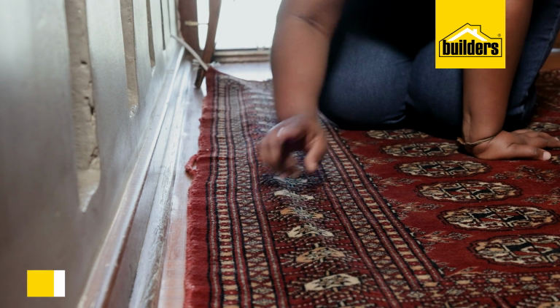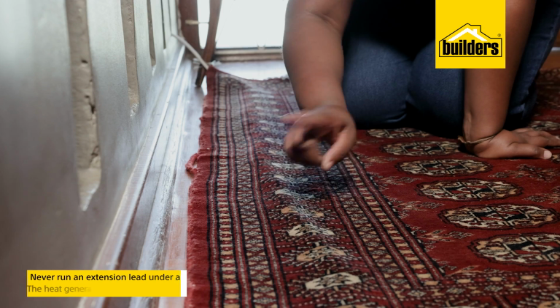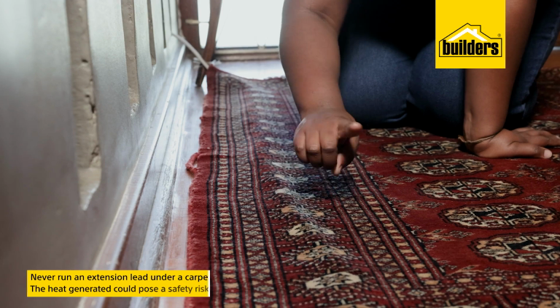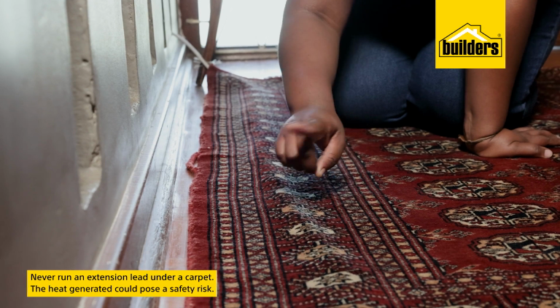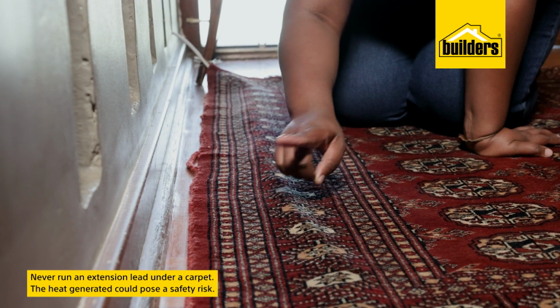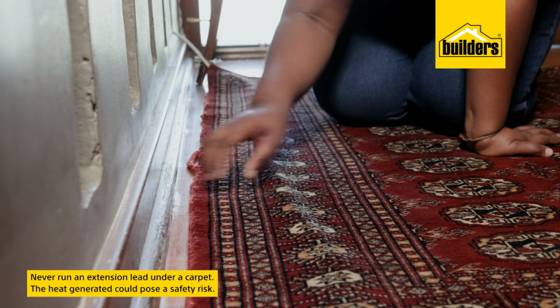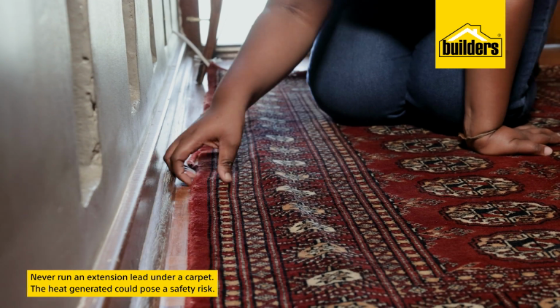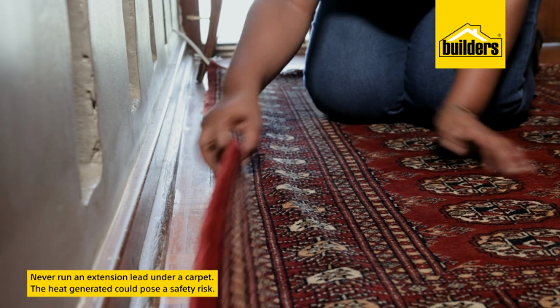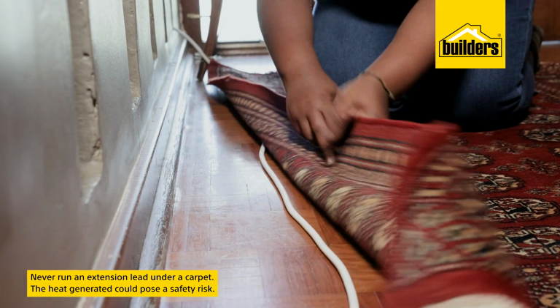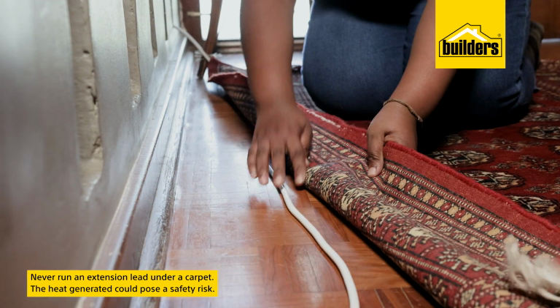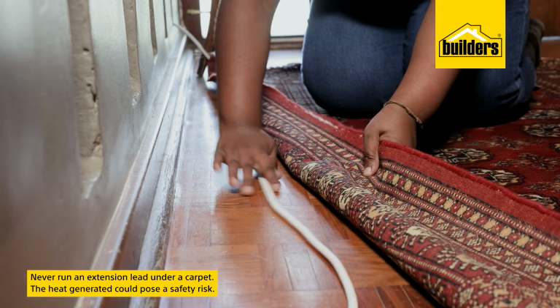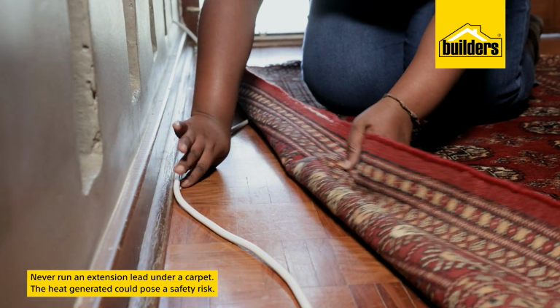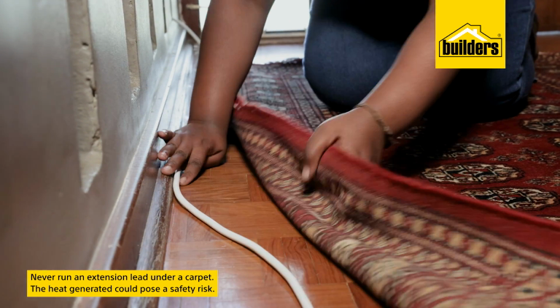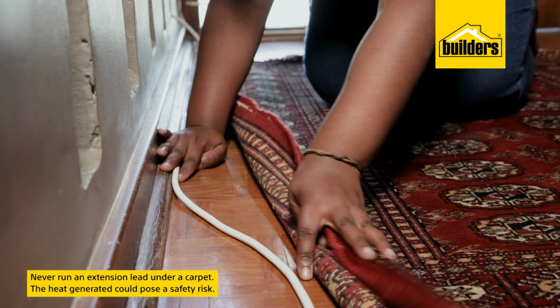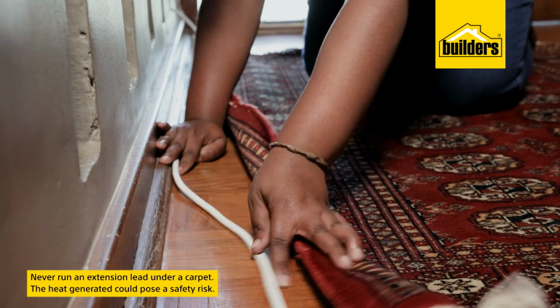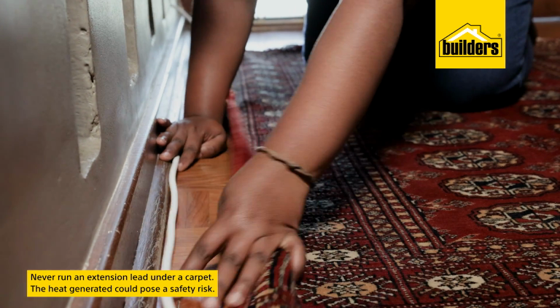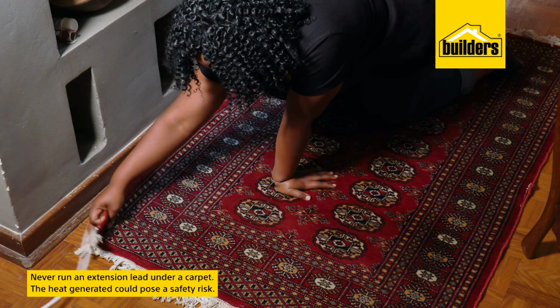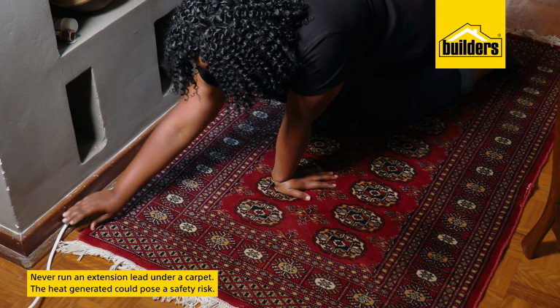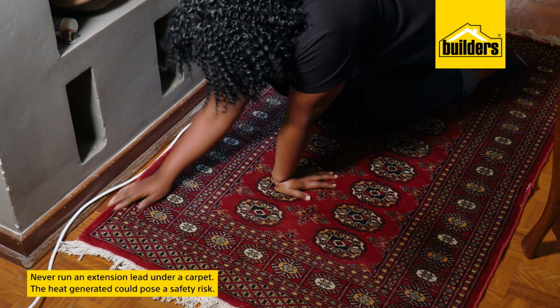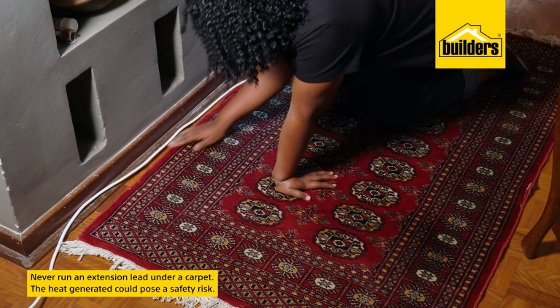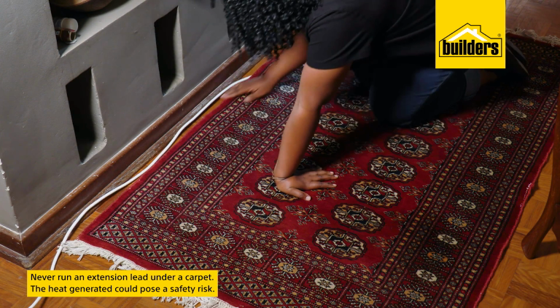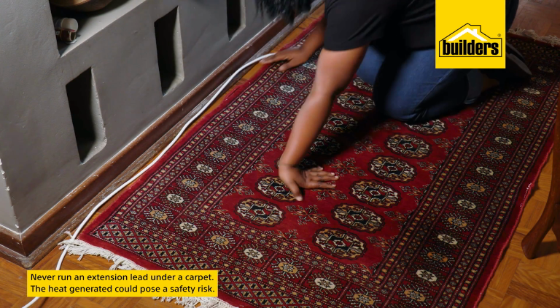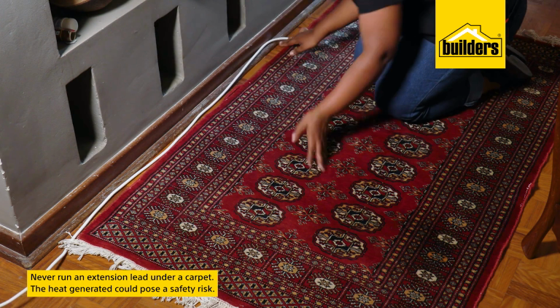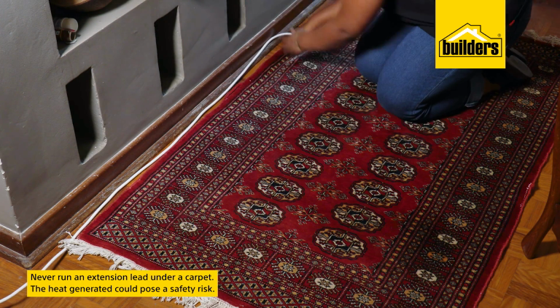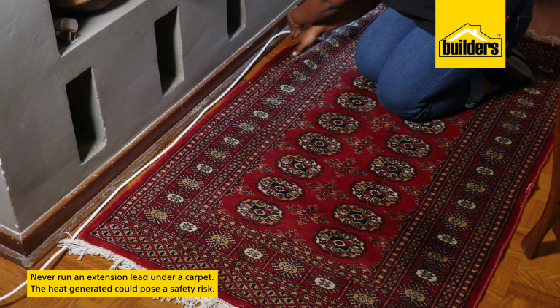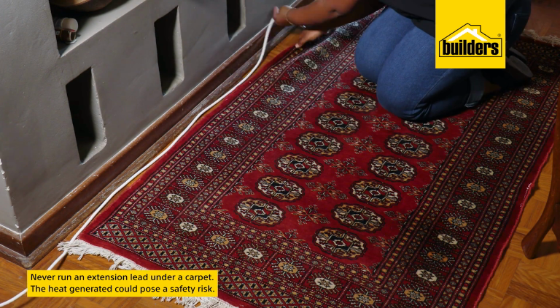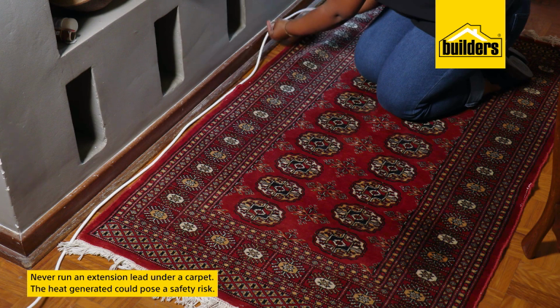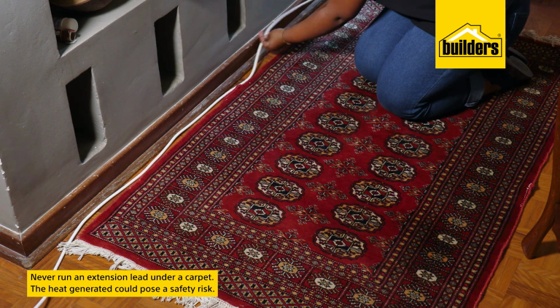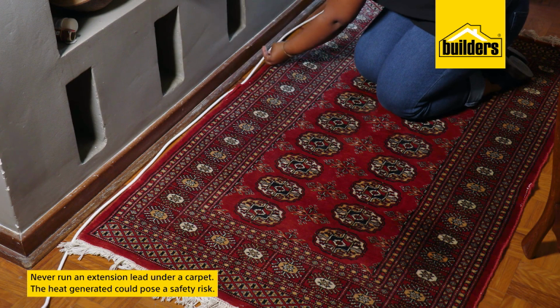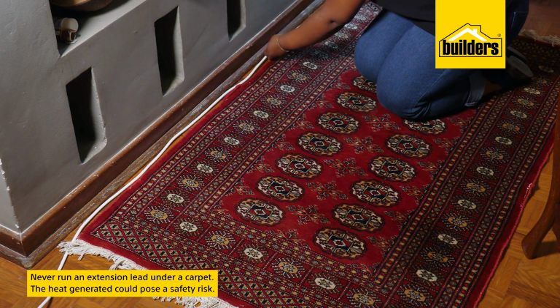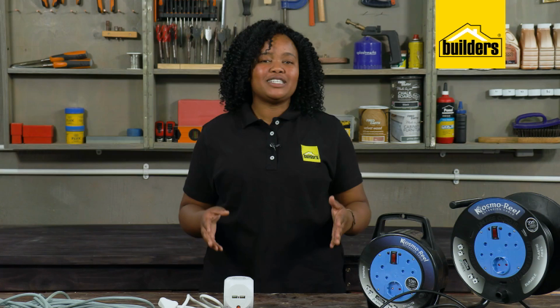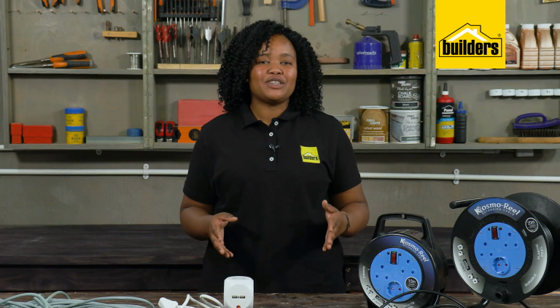This is why you never run an extension lead under a carpet — the heat generated could pose a safety risk.